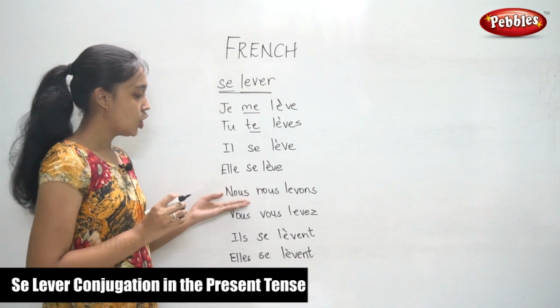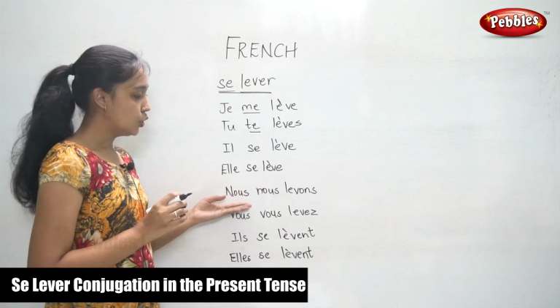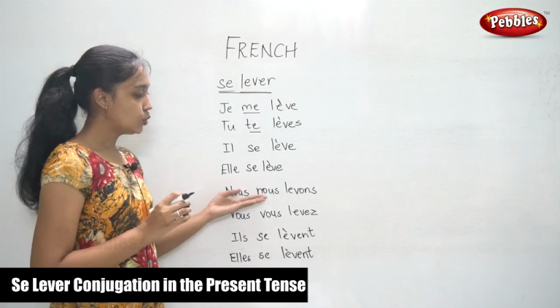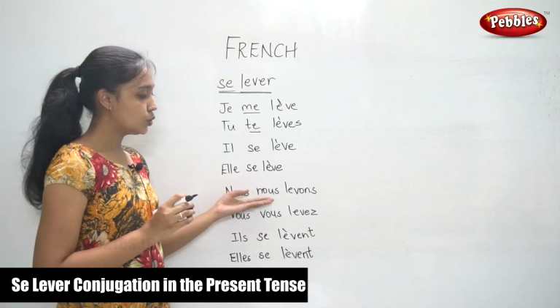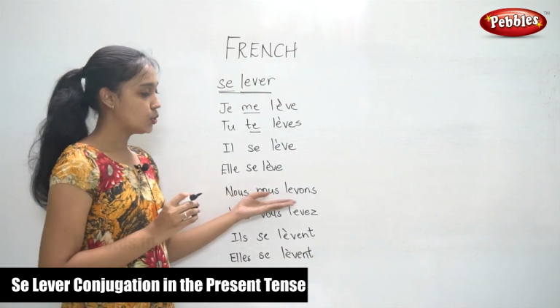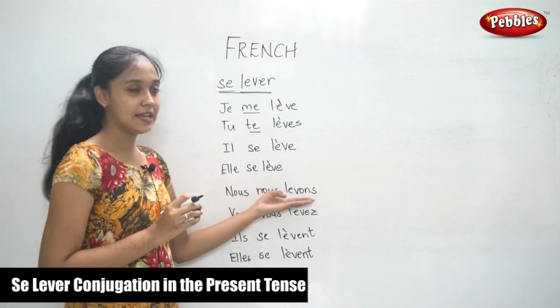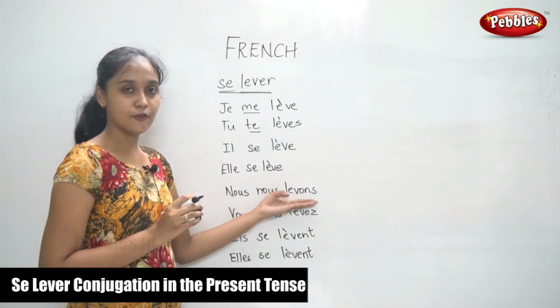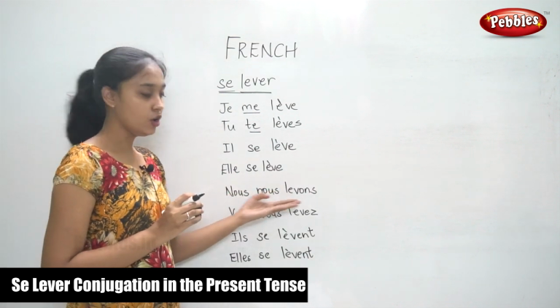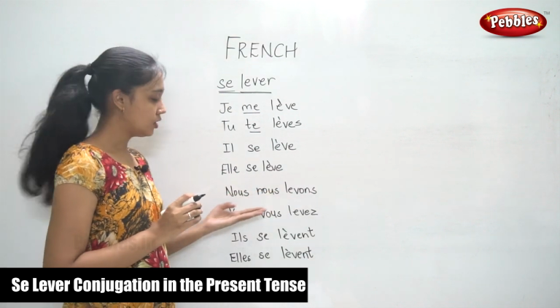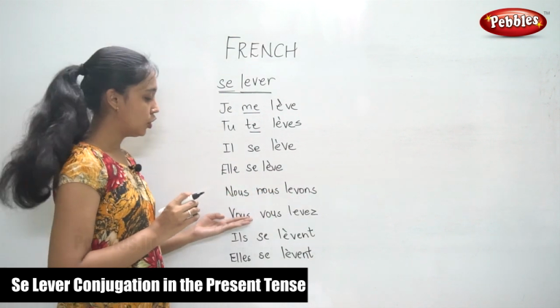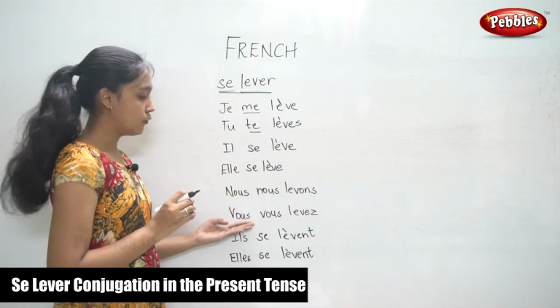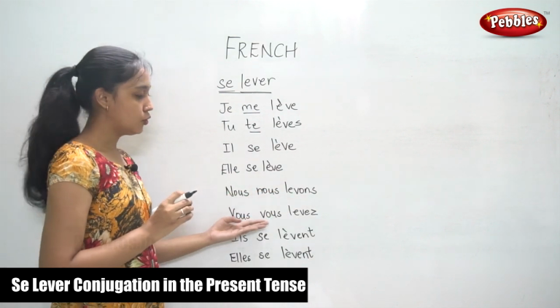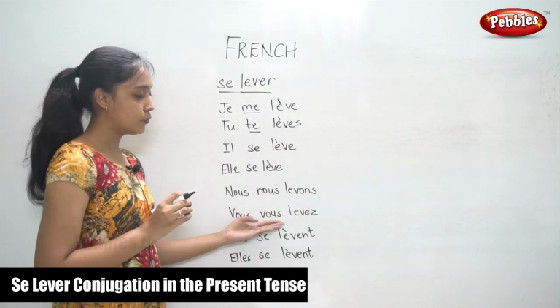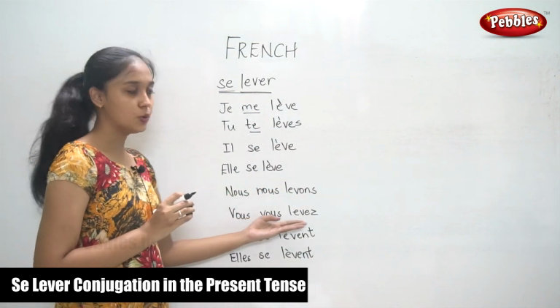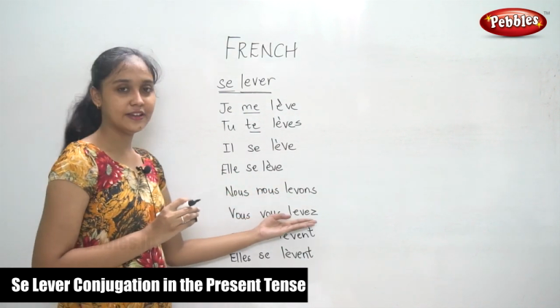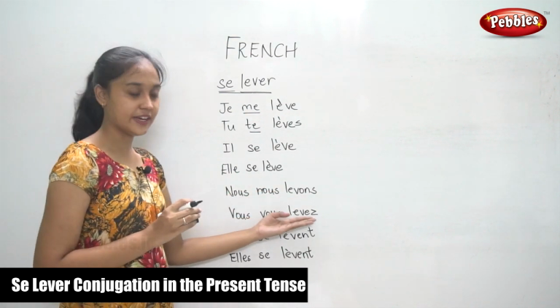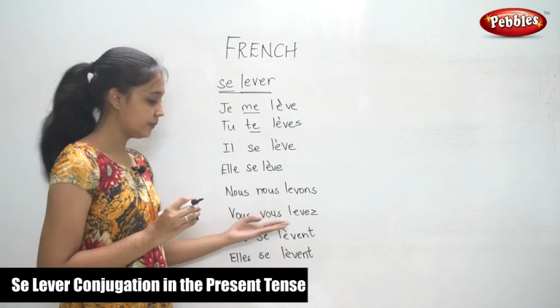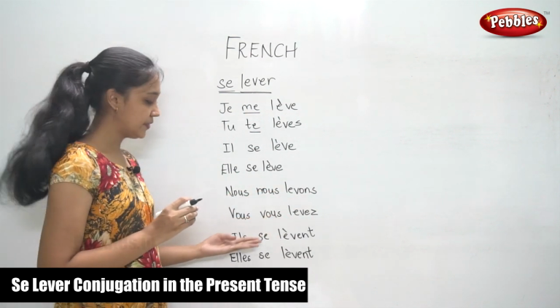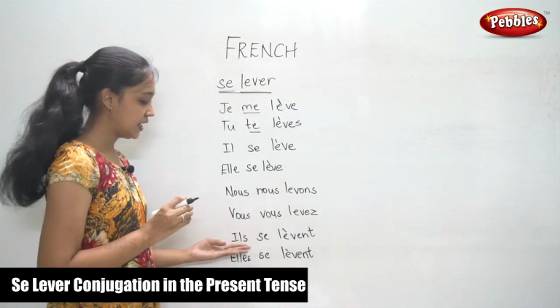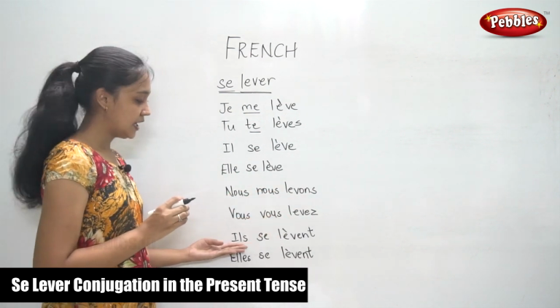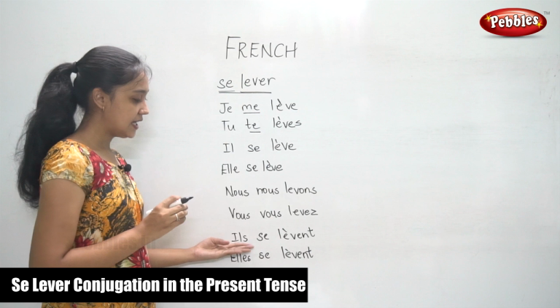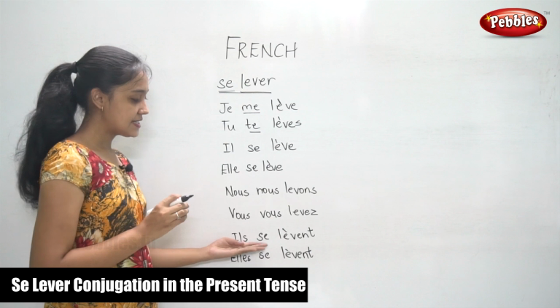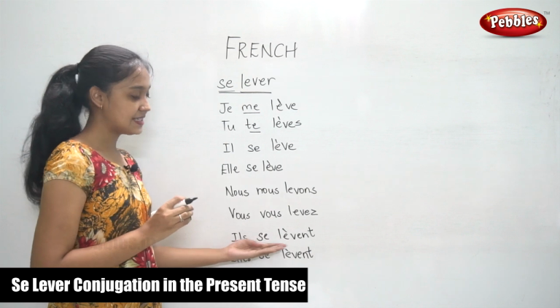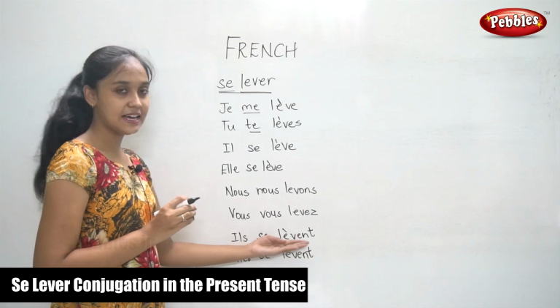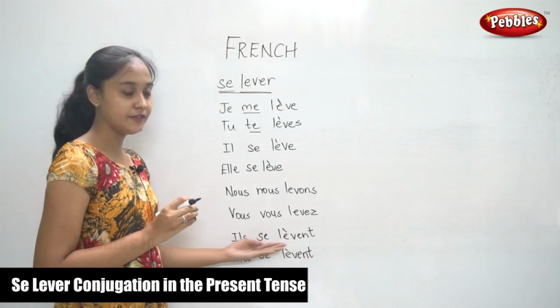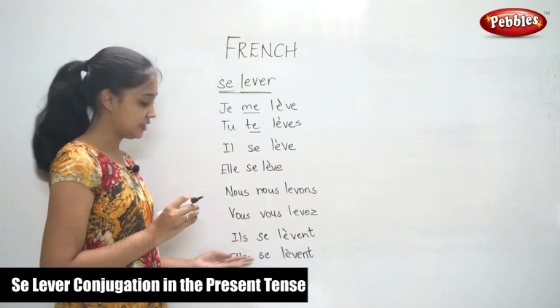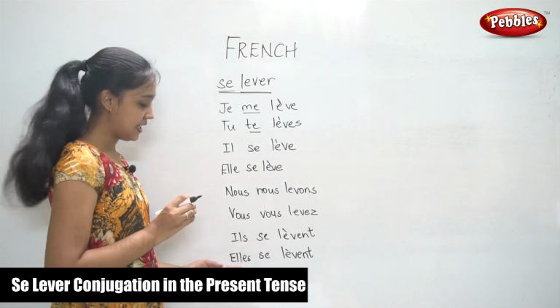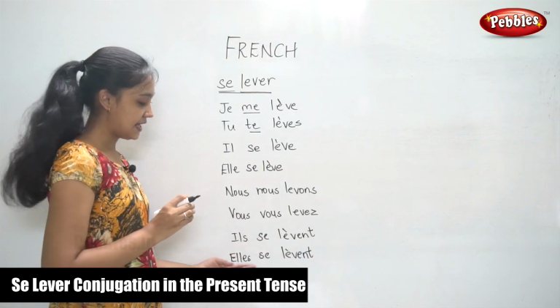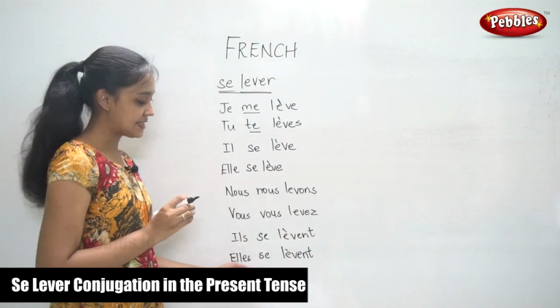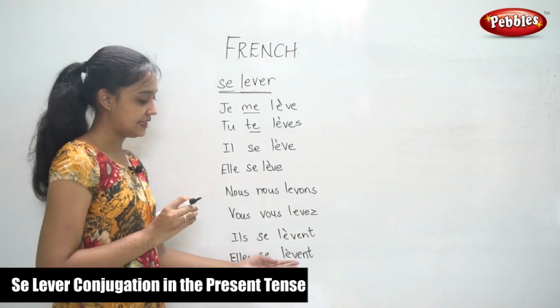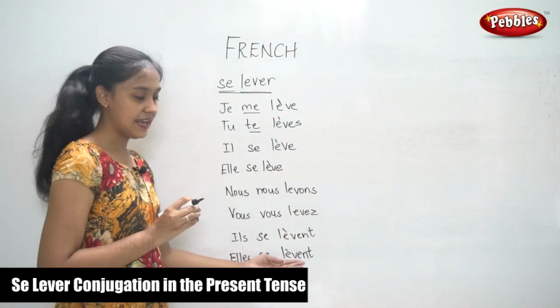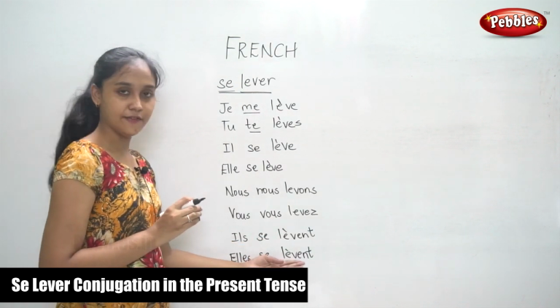Nous nous levons. Vous vous levez. Ils se lèvent, elles se lèvent.